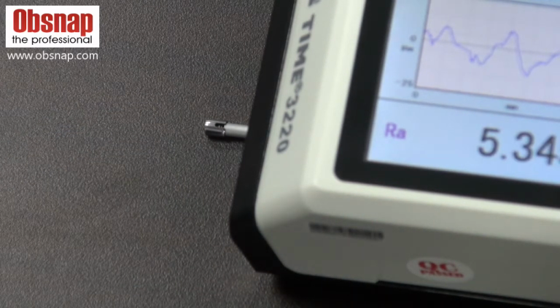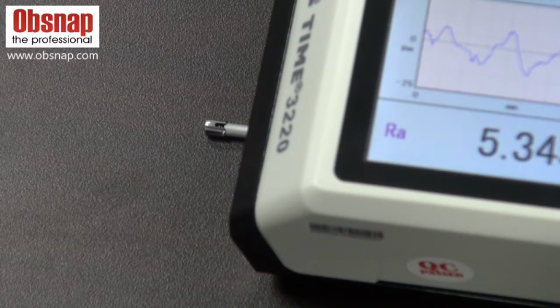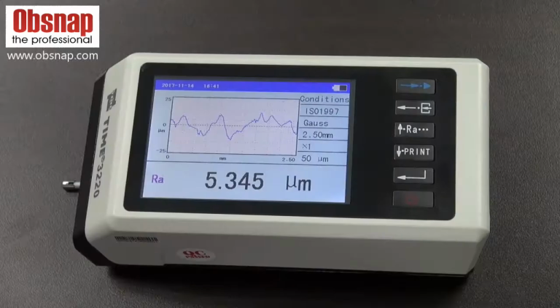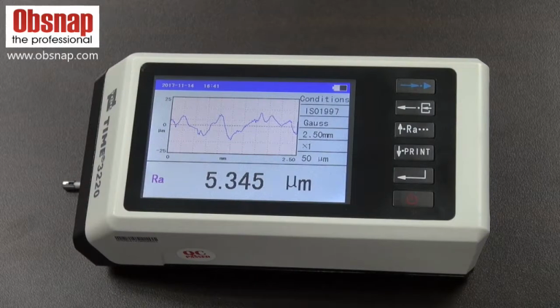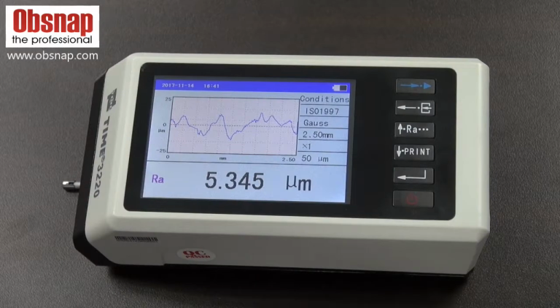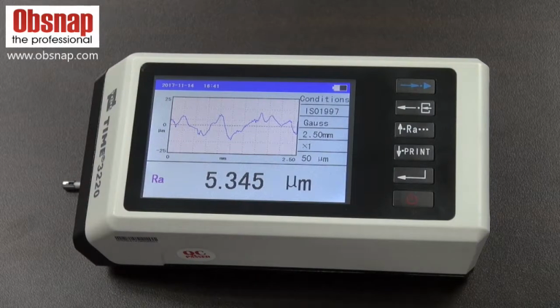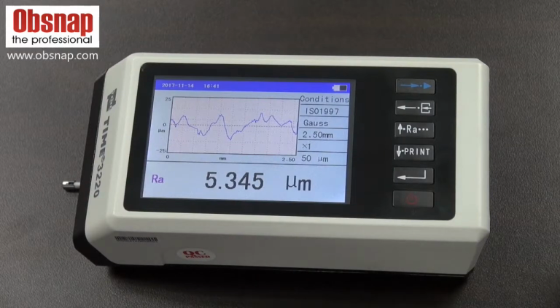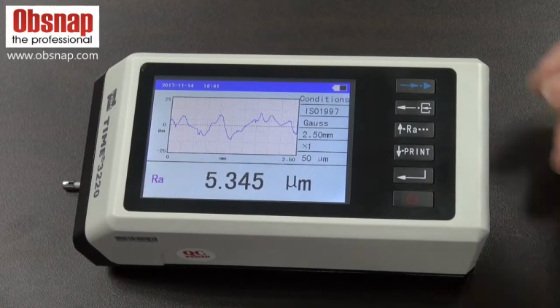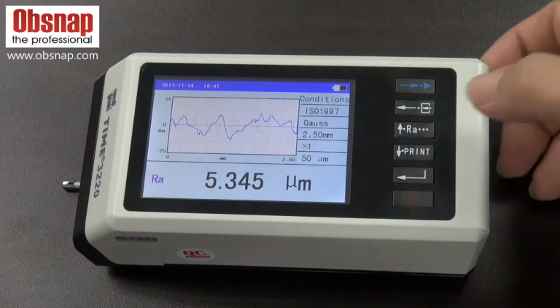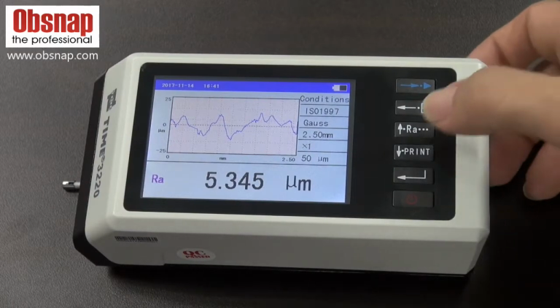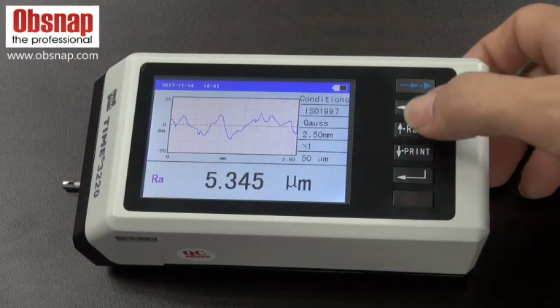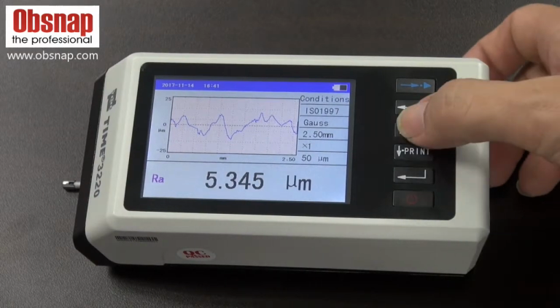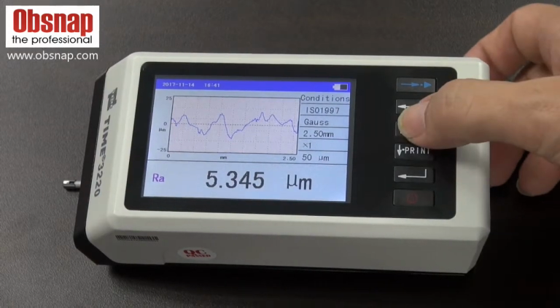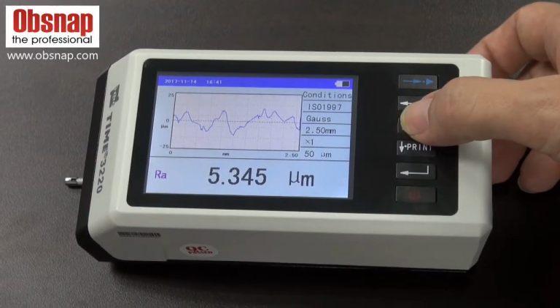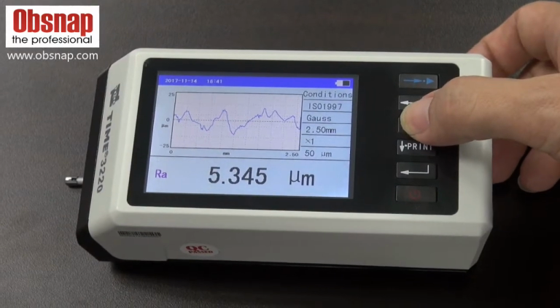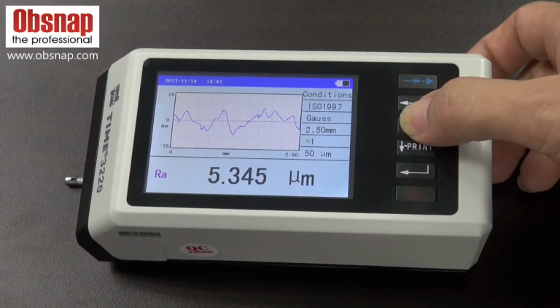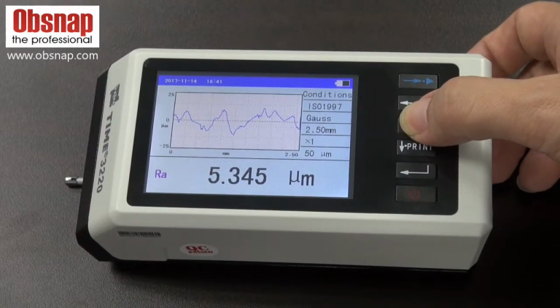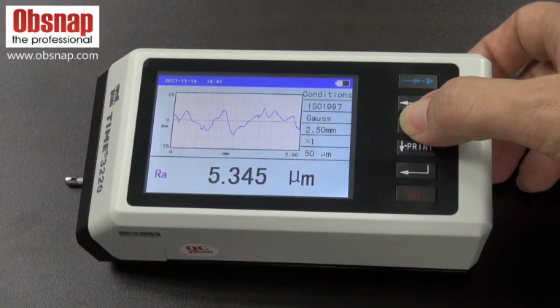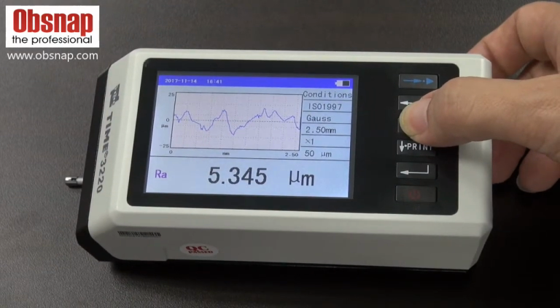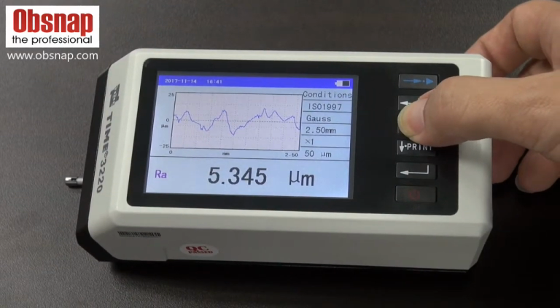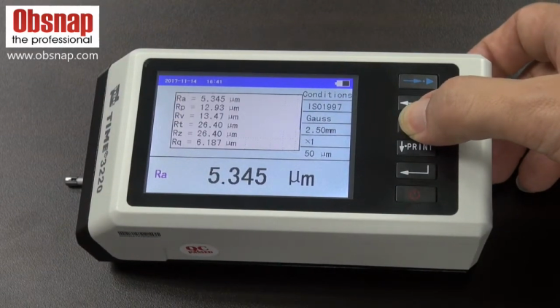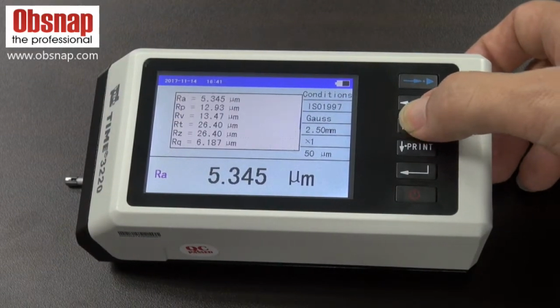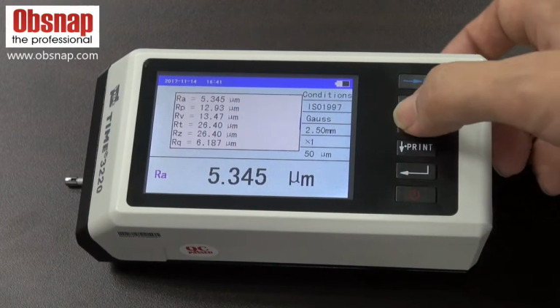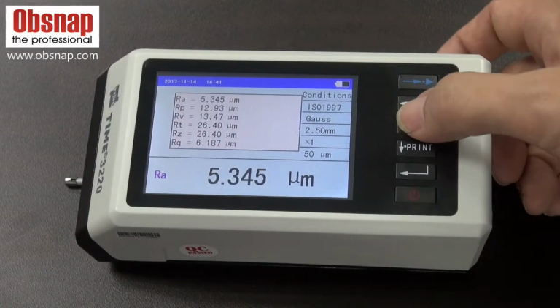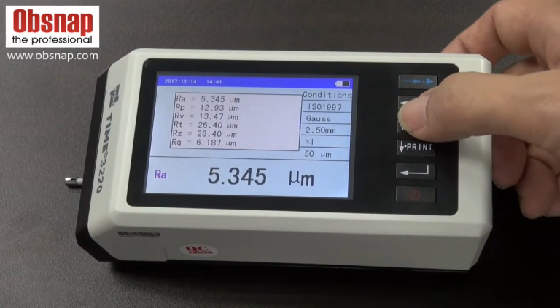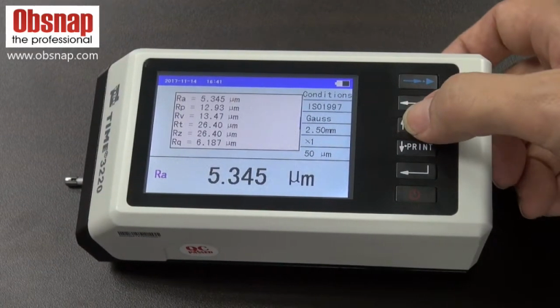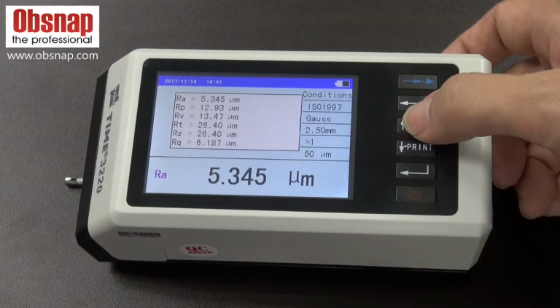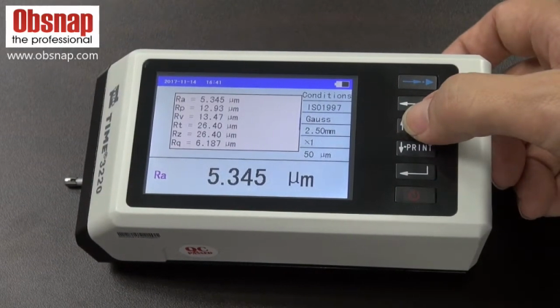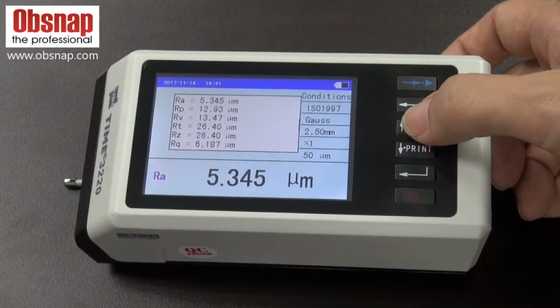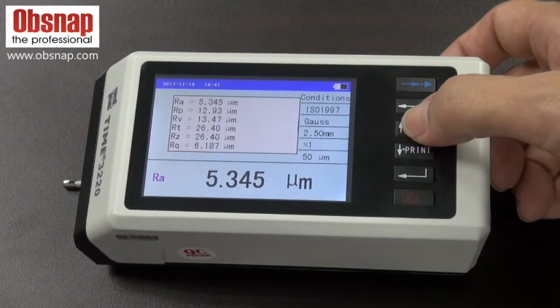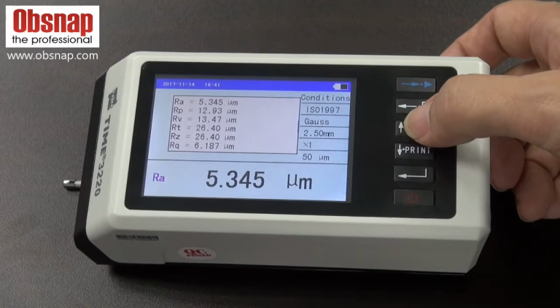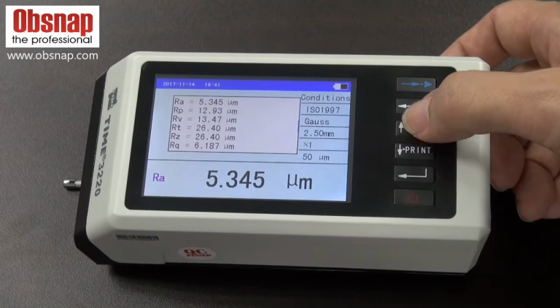Once we obtain a result, we can press the display button for more roughness parameter readings.